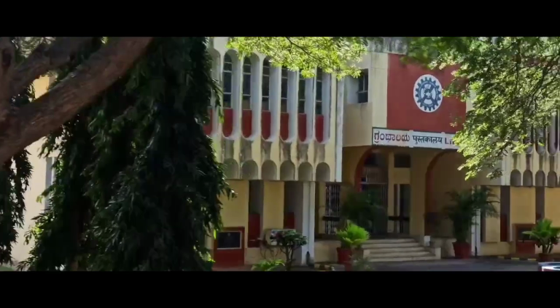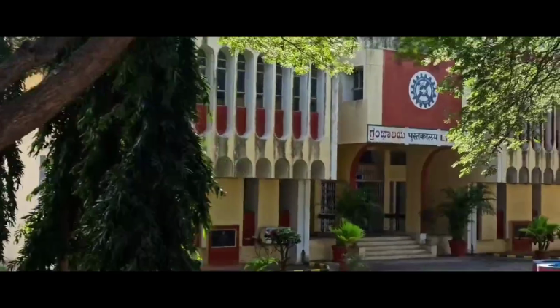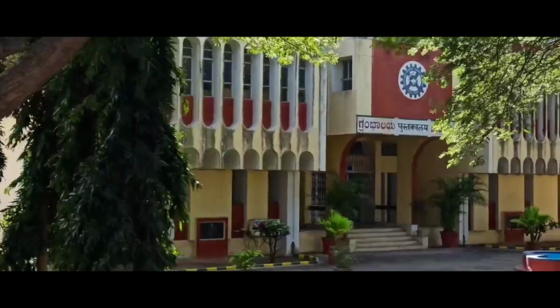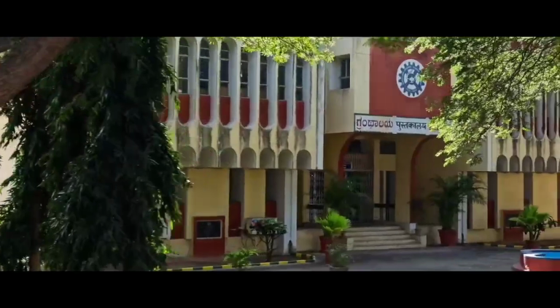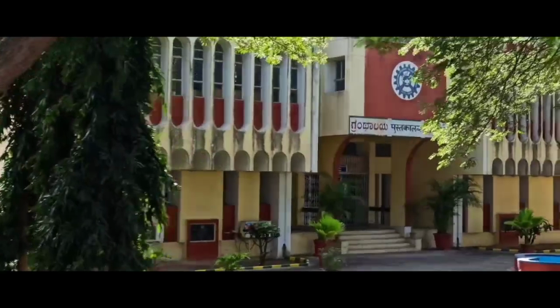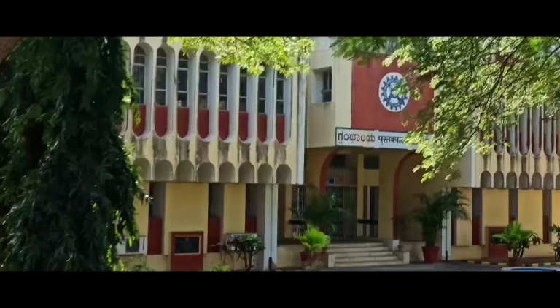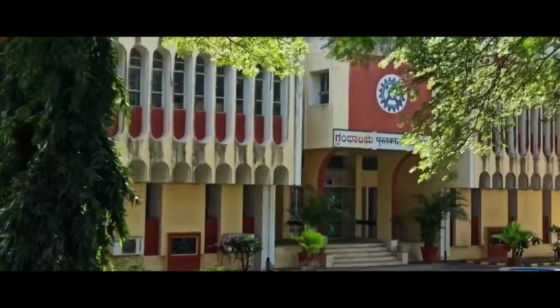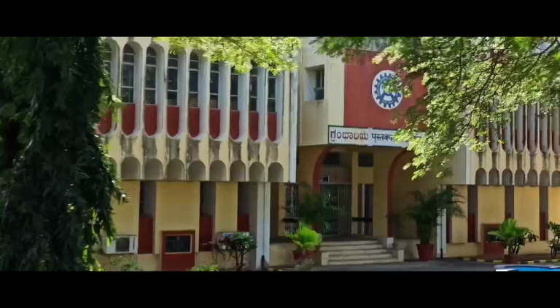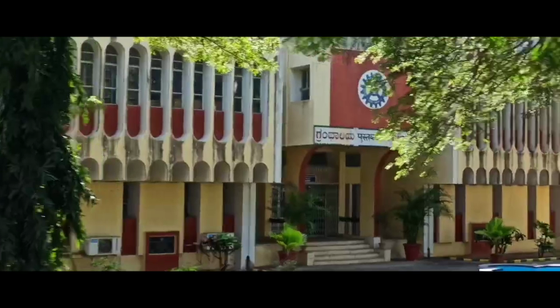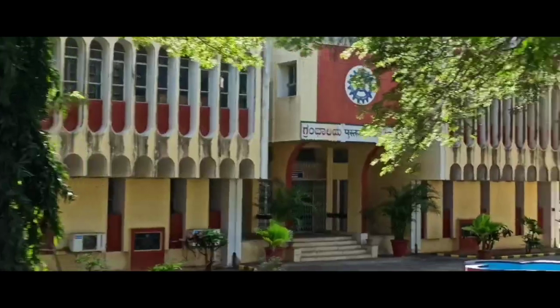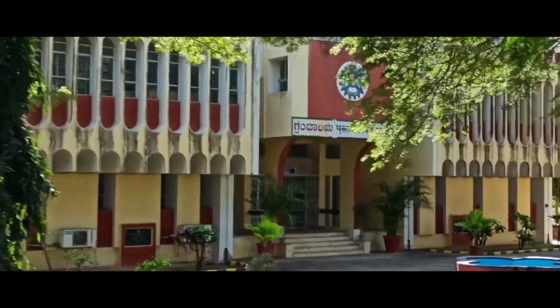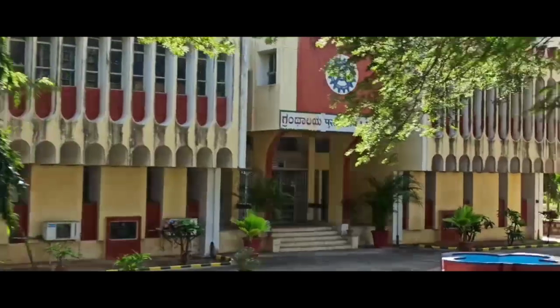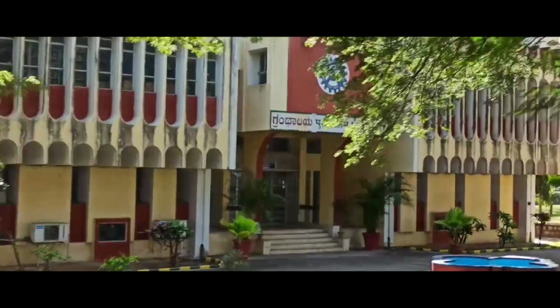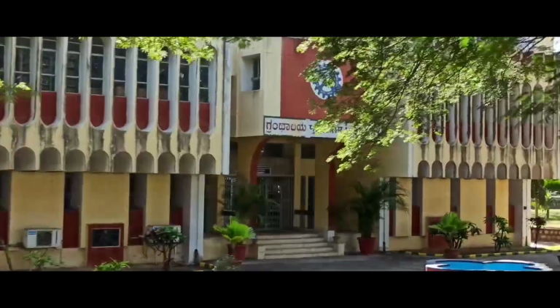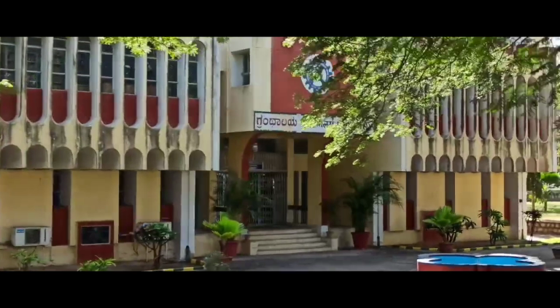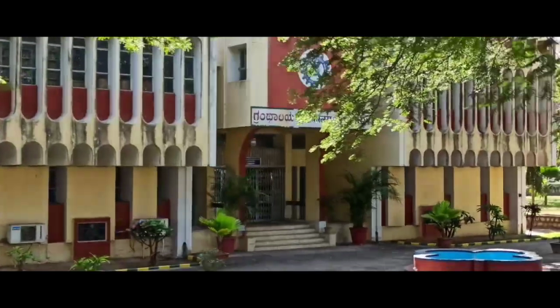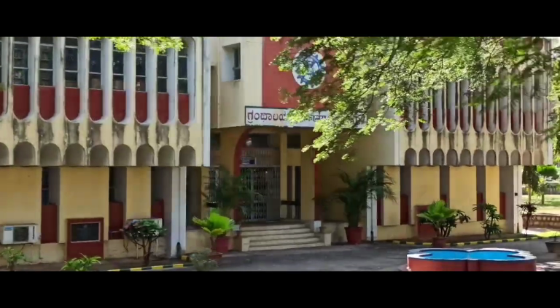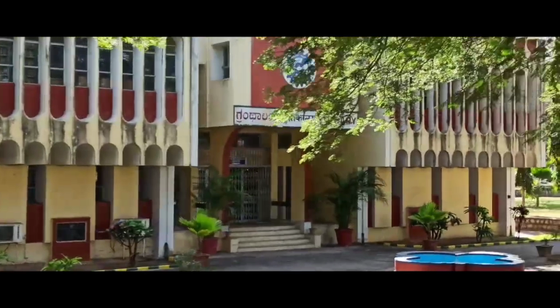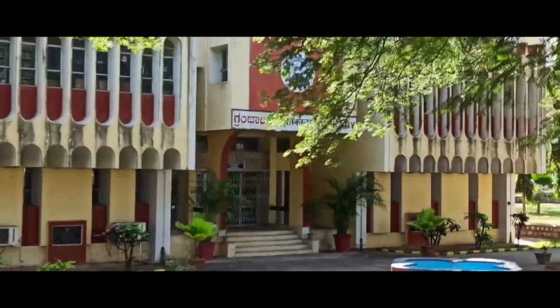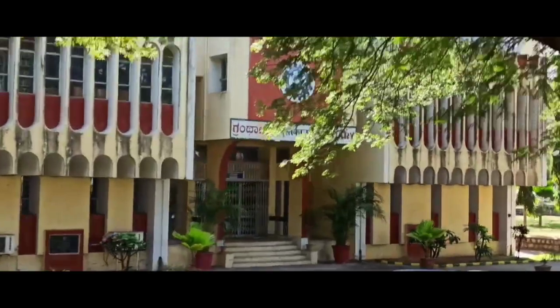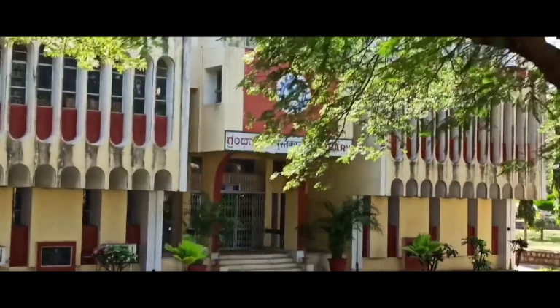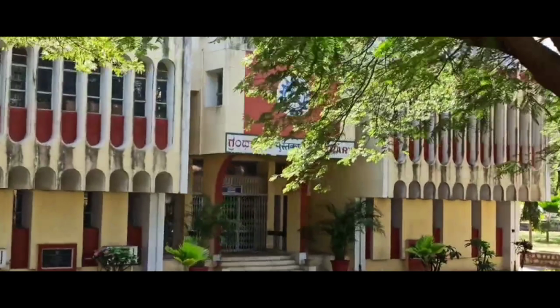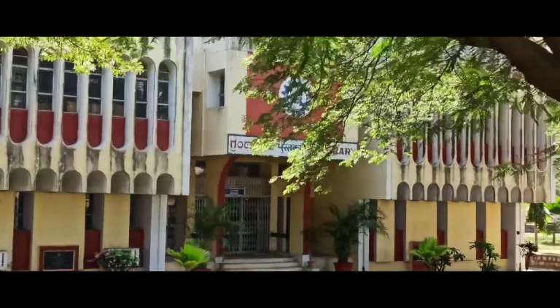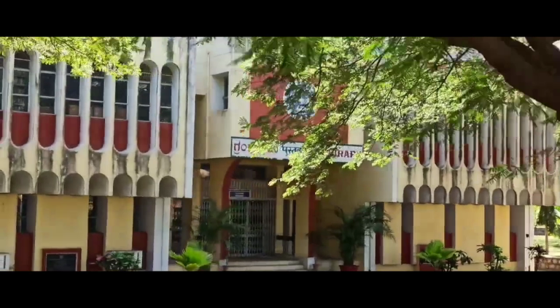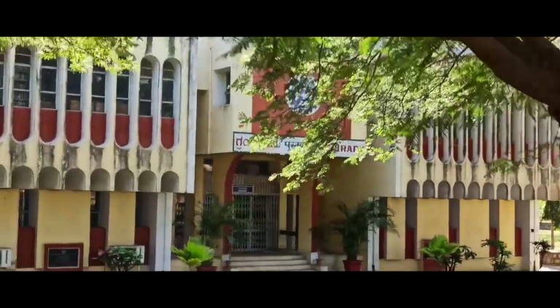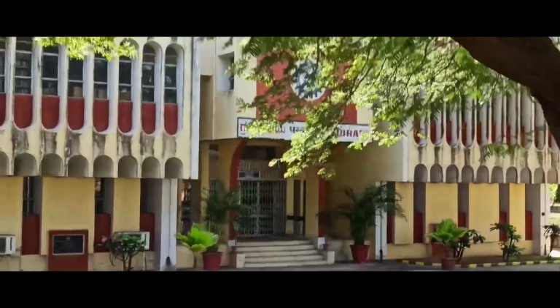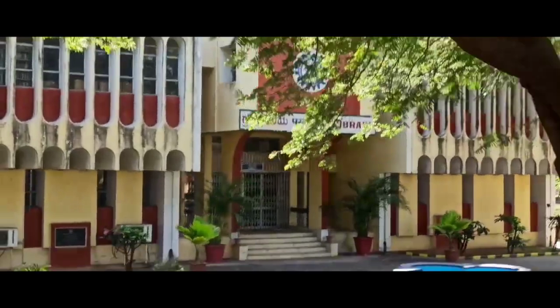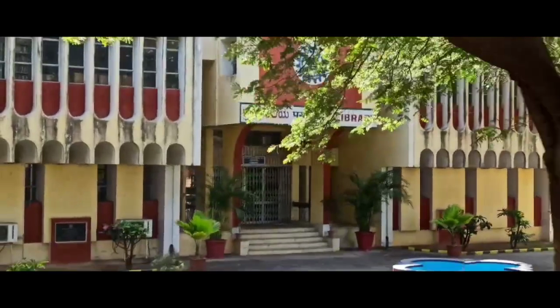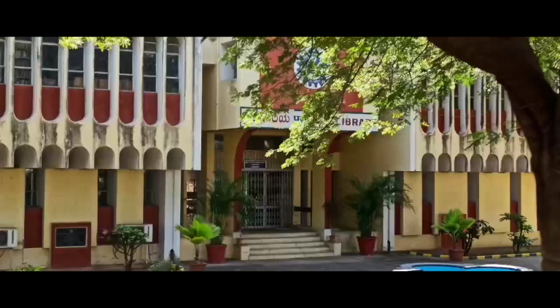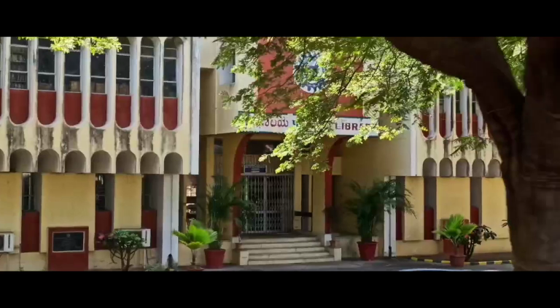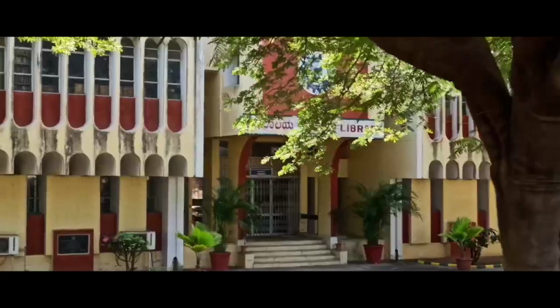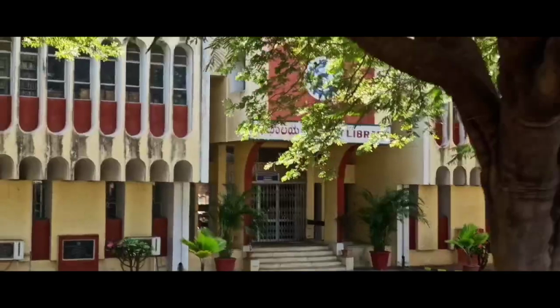As you can see, this is the Granthalia Pustakhalai, or the Library, in CFTRI.